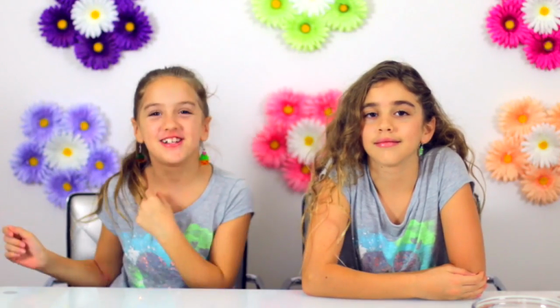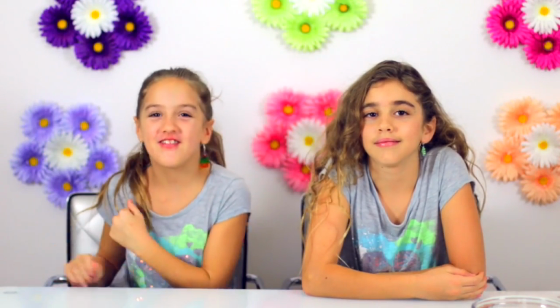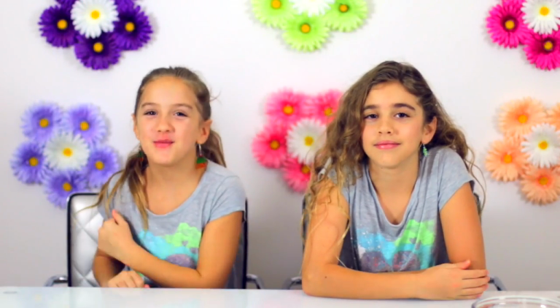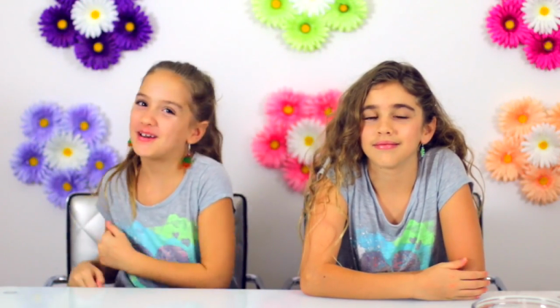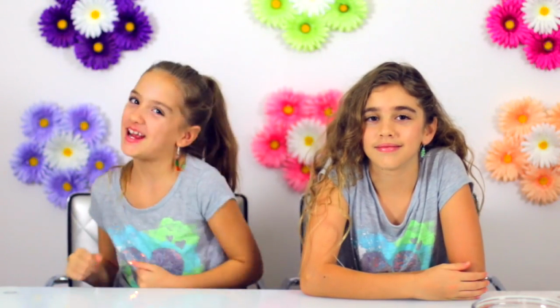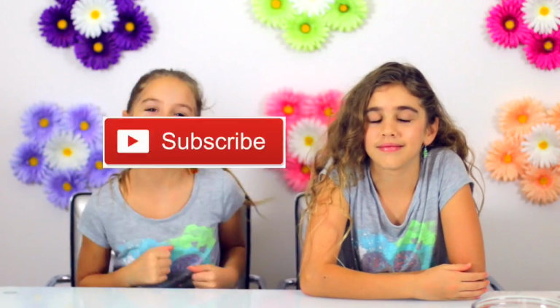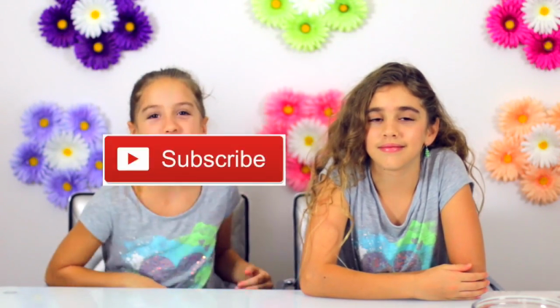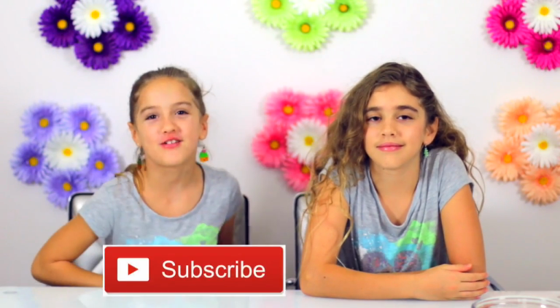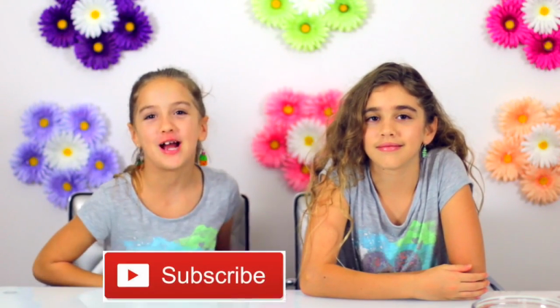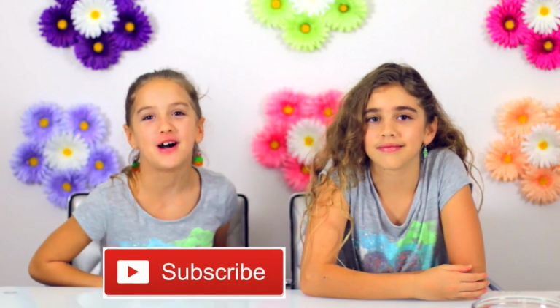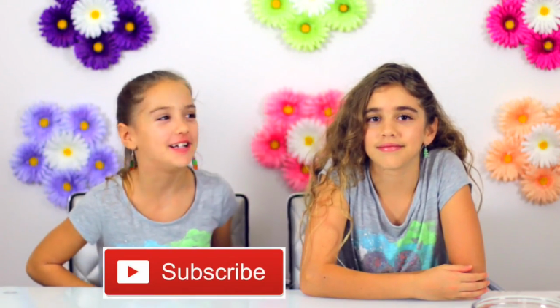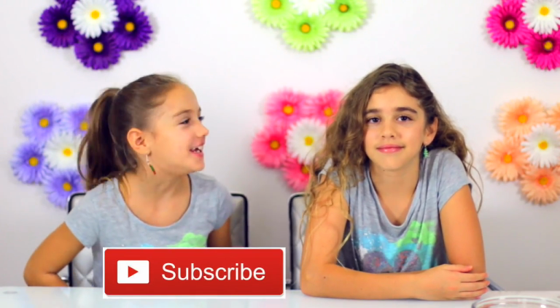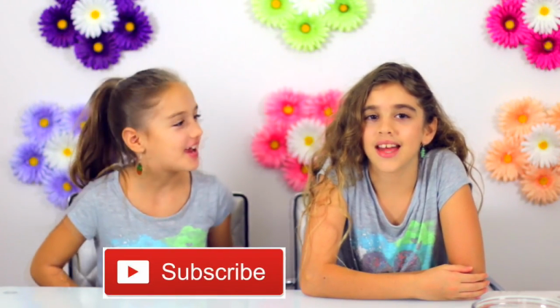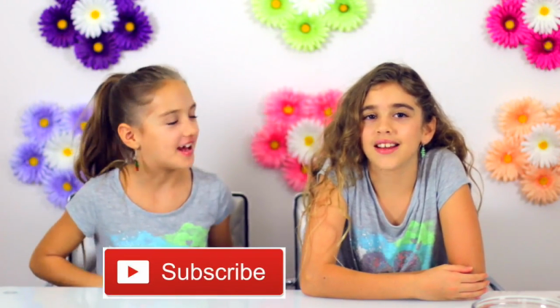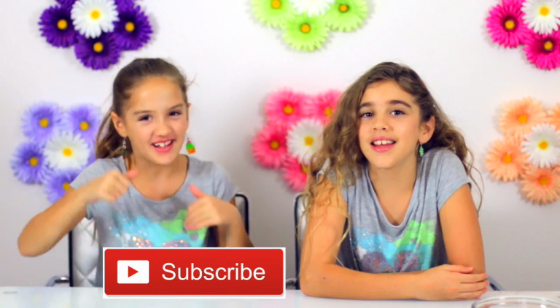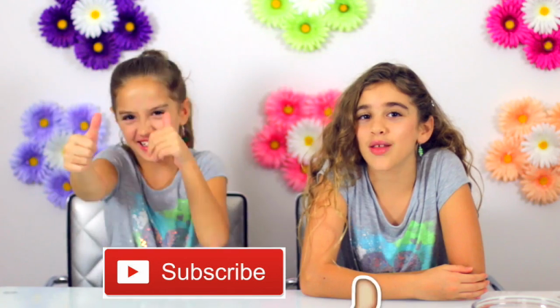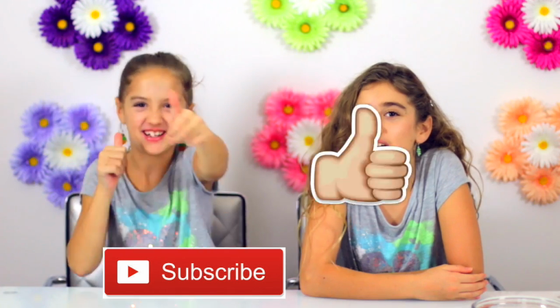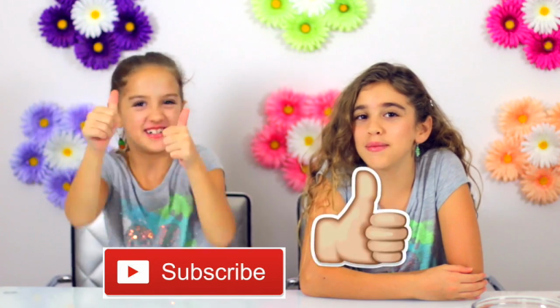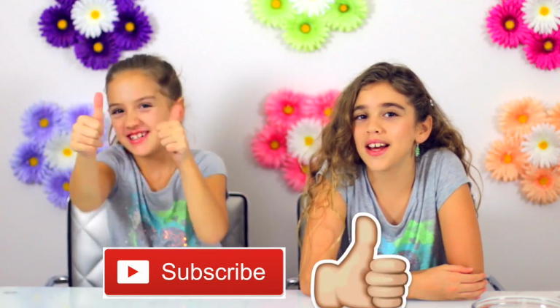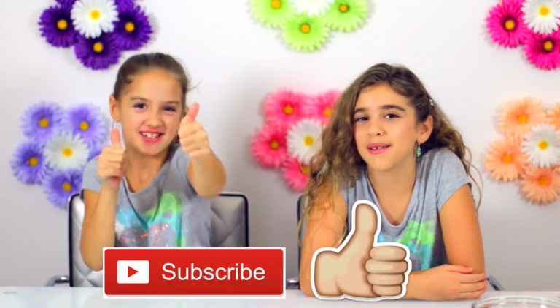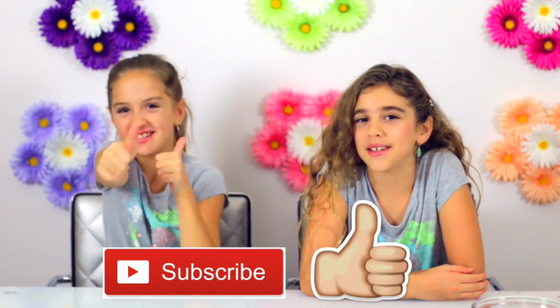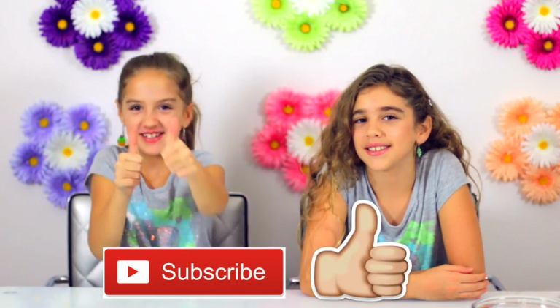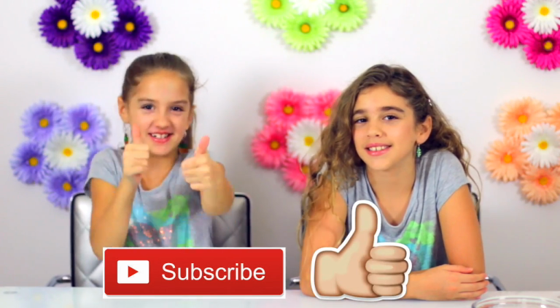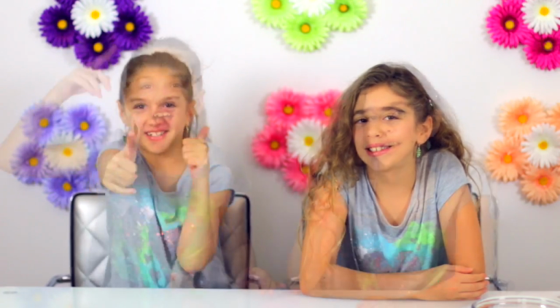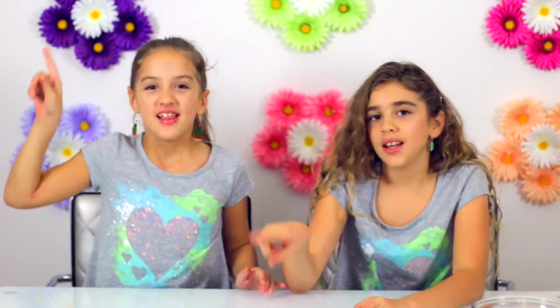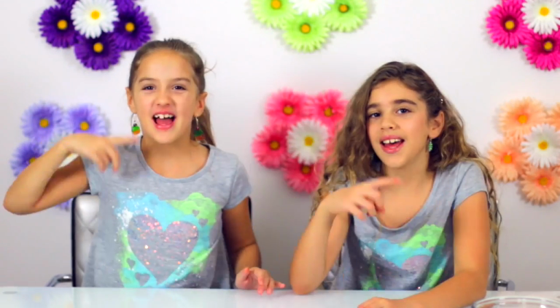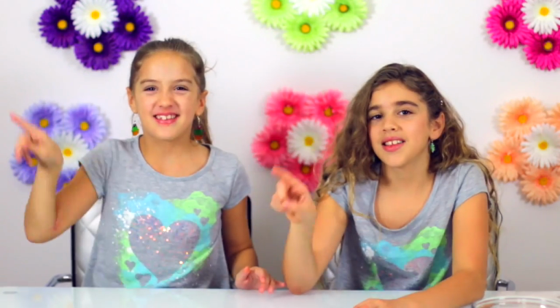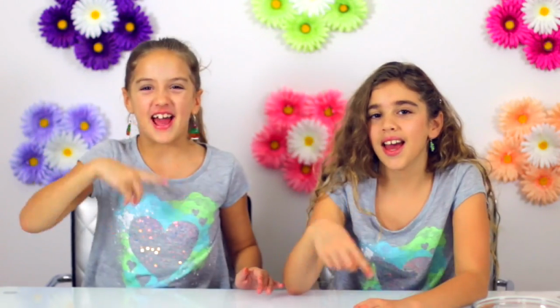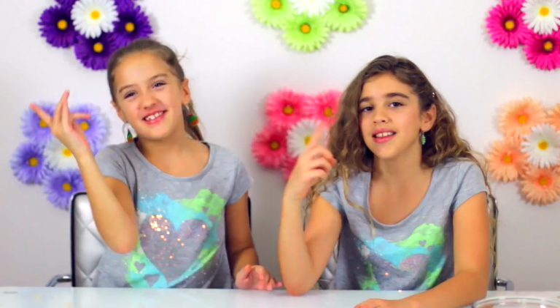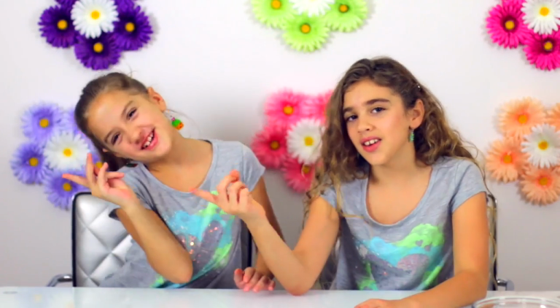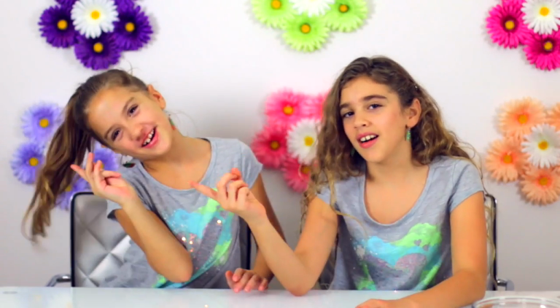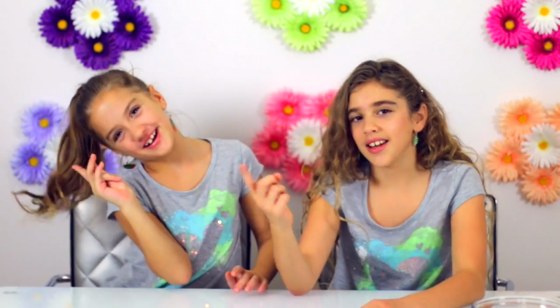Before we get started, remember to hit that subscribe button and click the thumbs up. Let's get started!